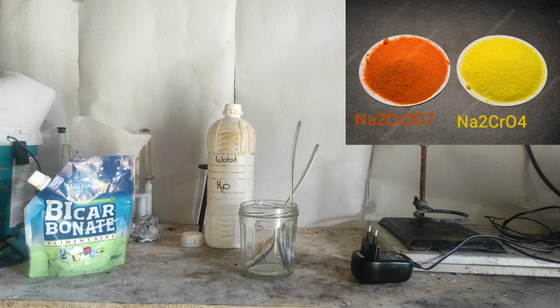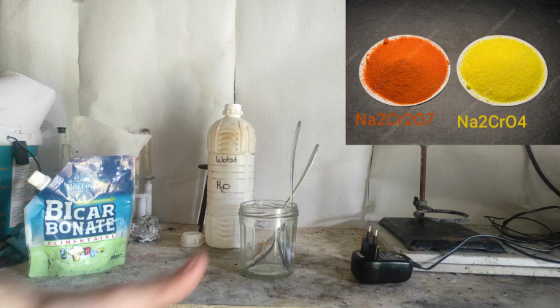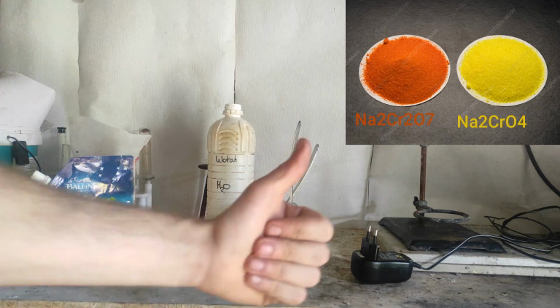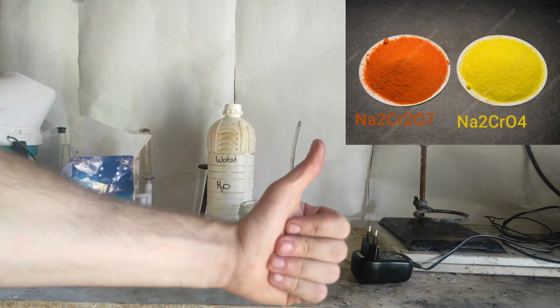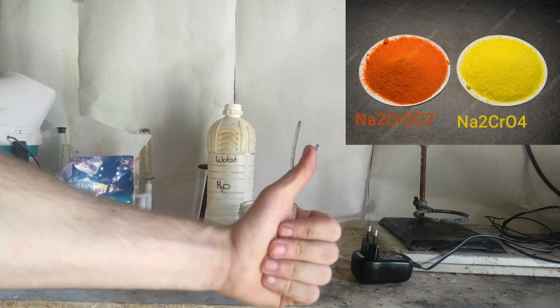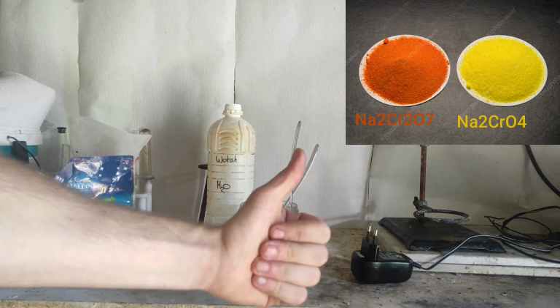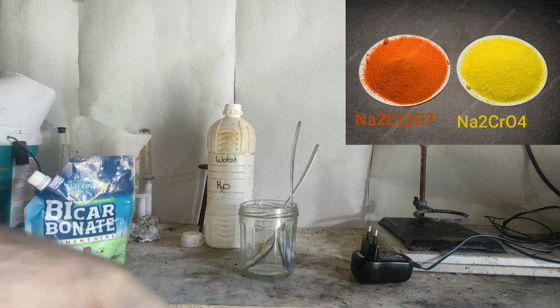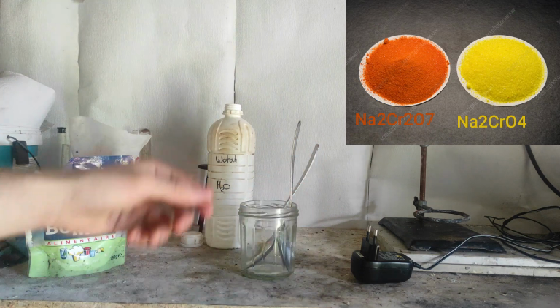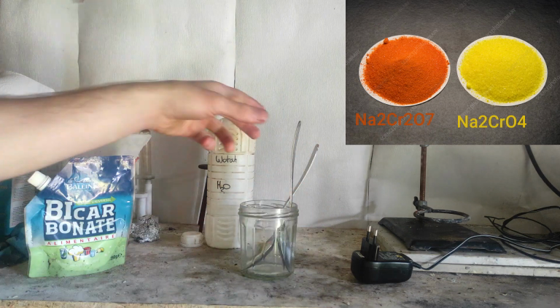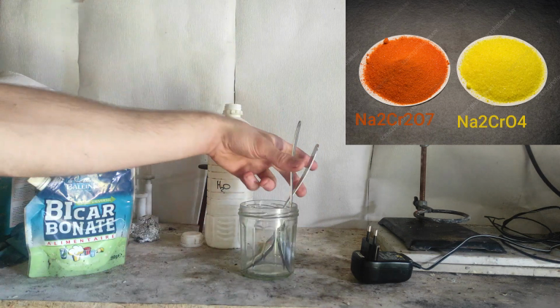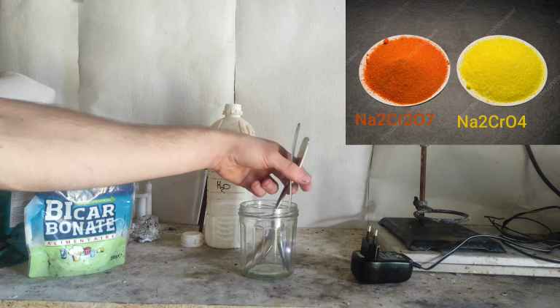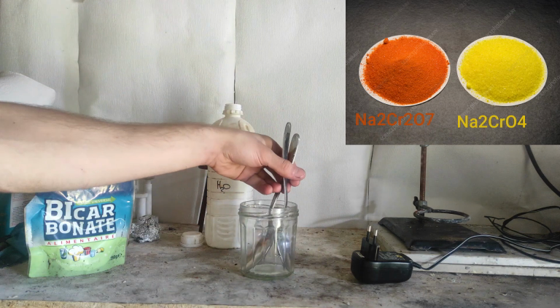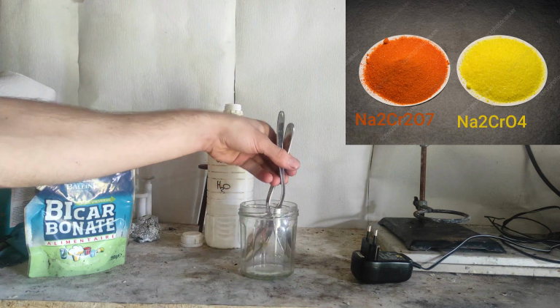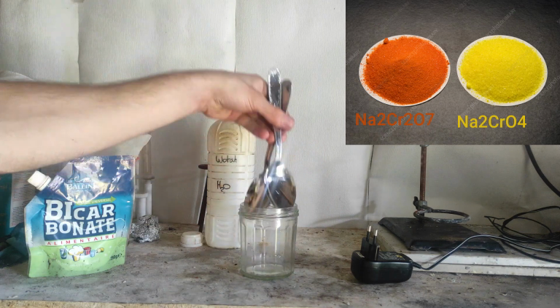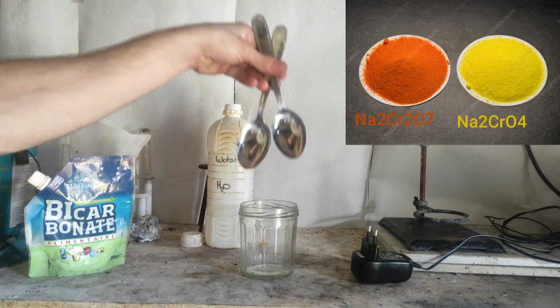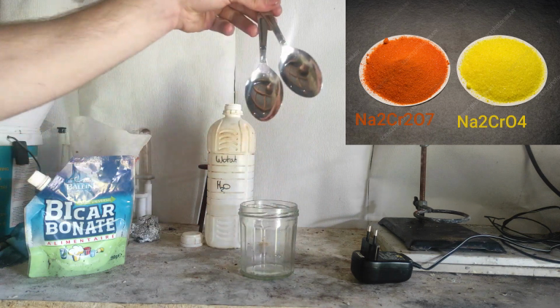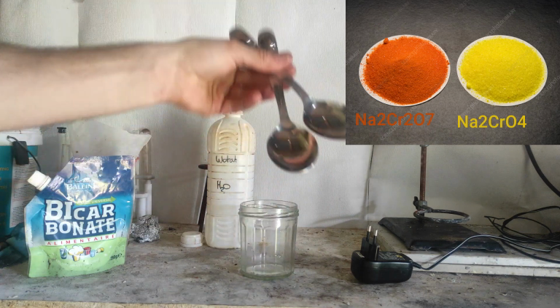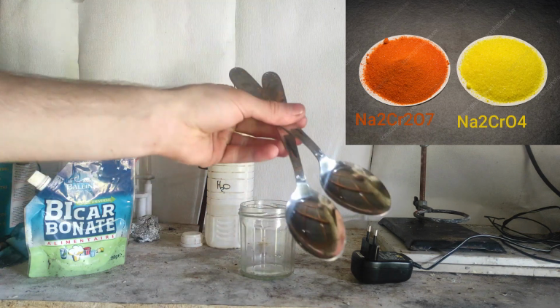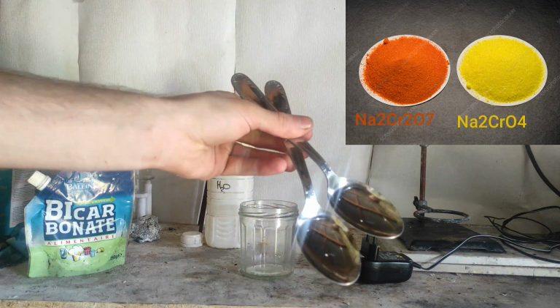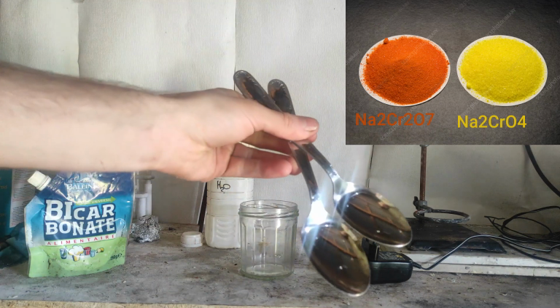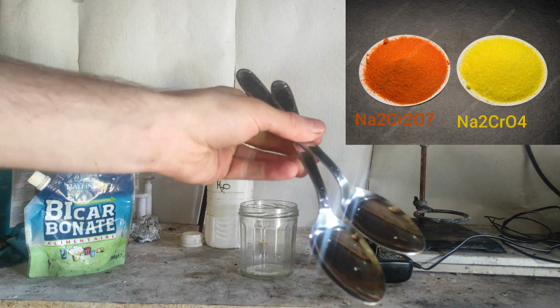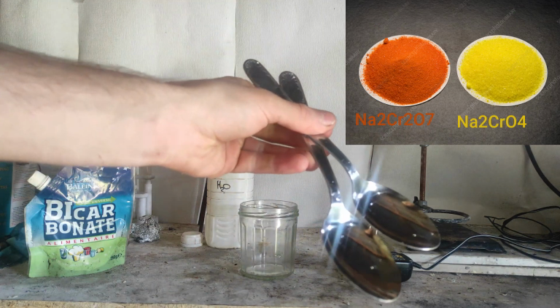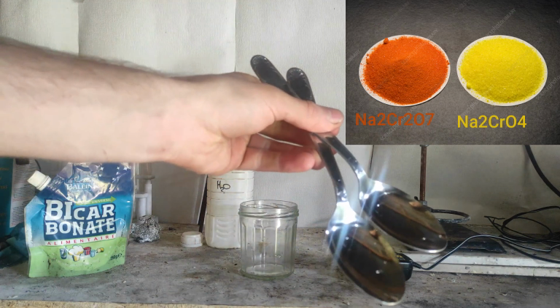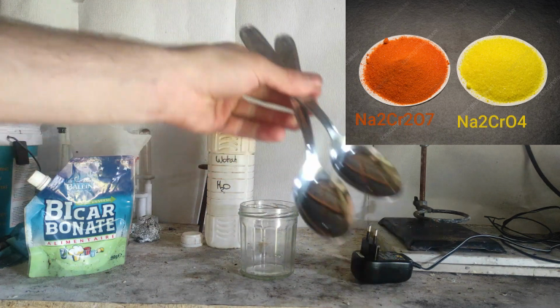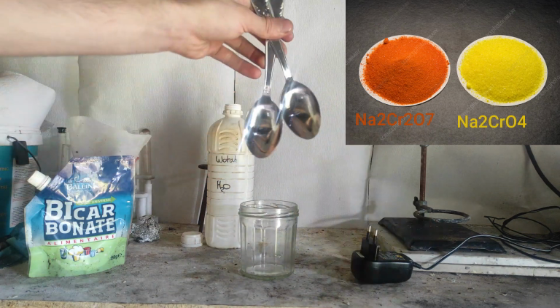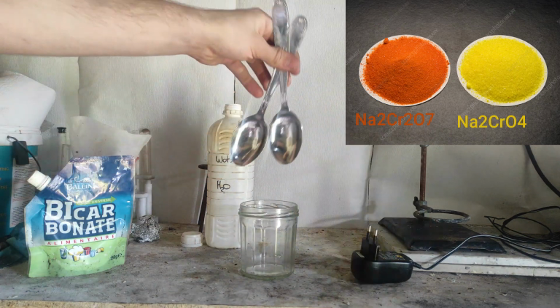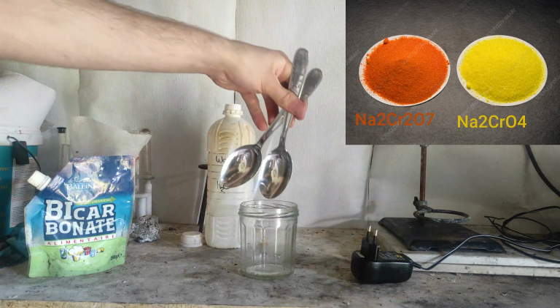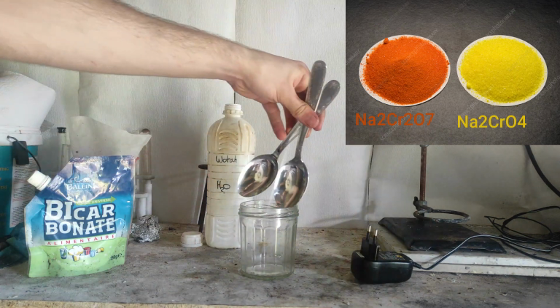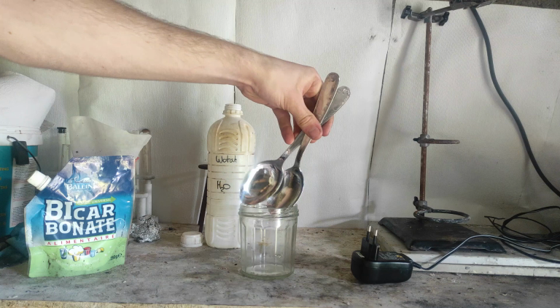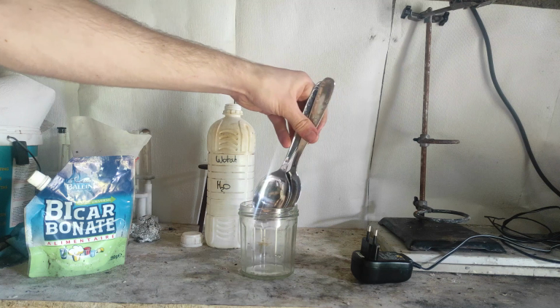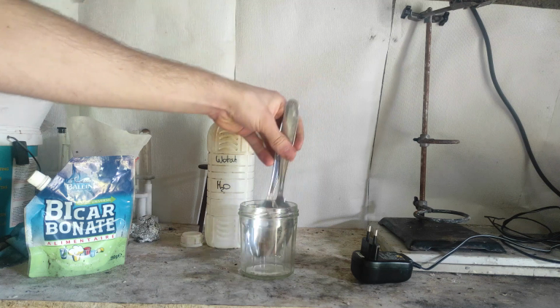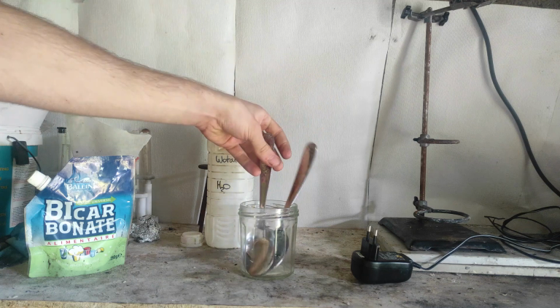Hello everyone. Today we're making chromates and dichromates from stainless steel by the electrolysis process.